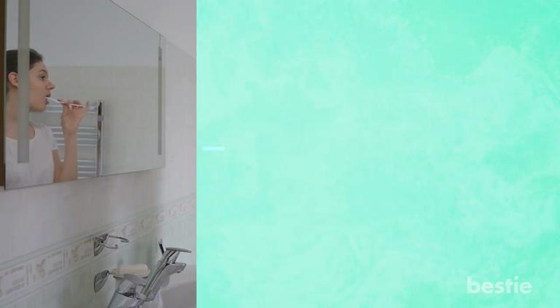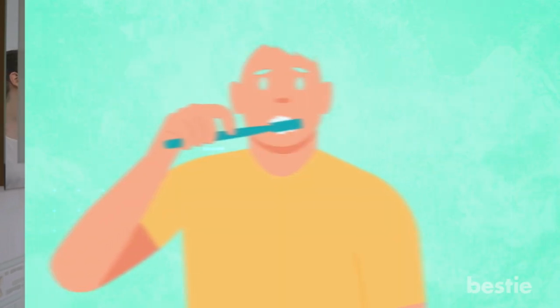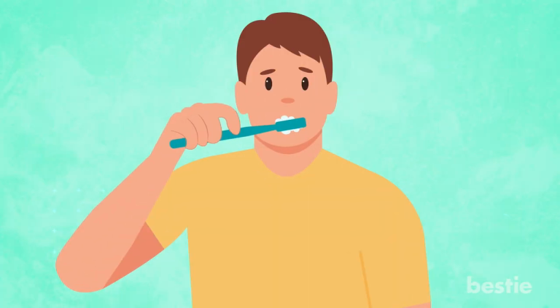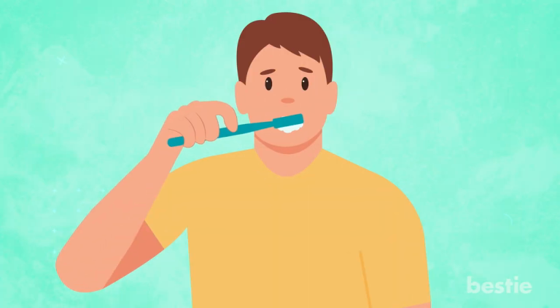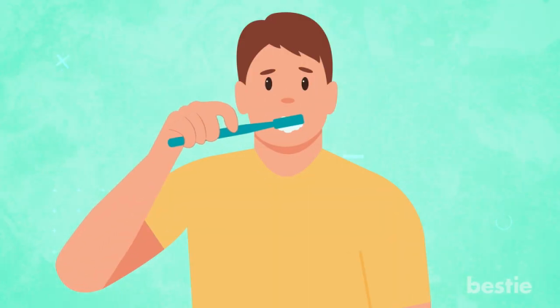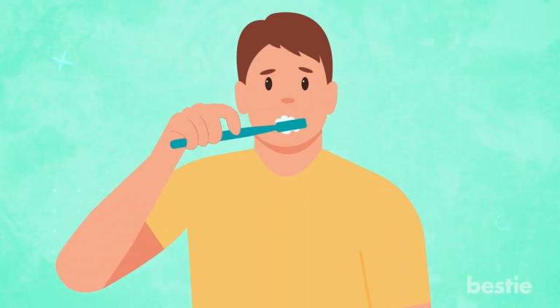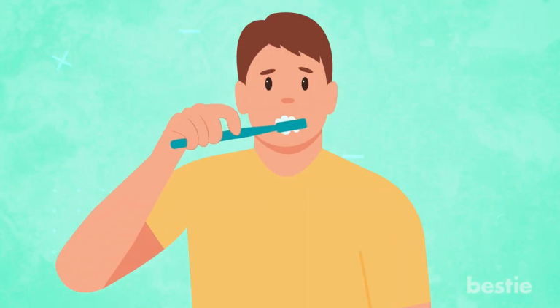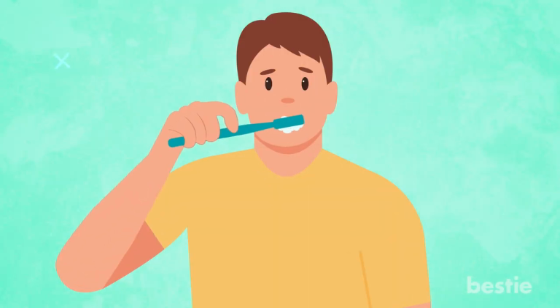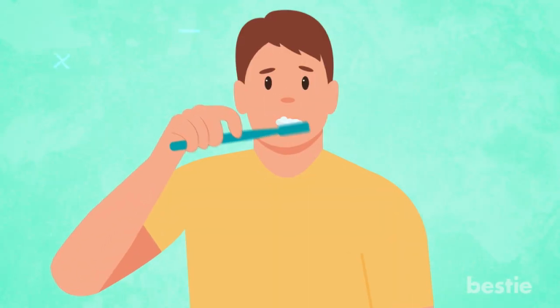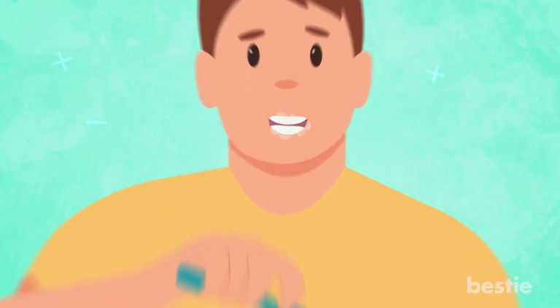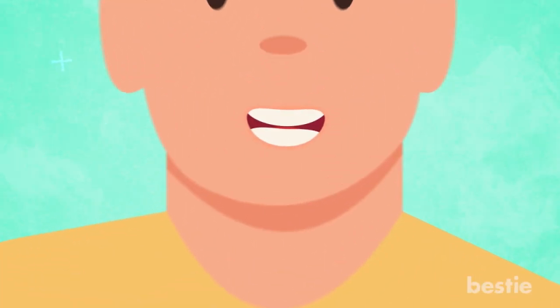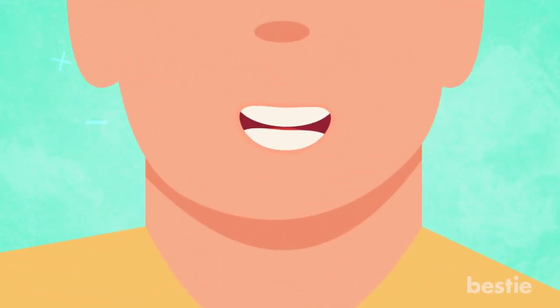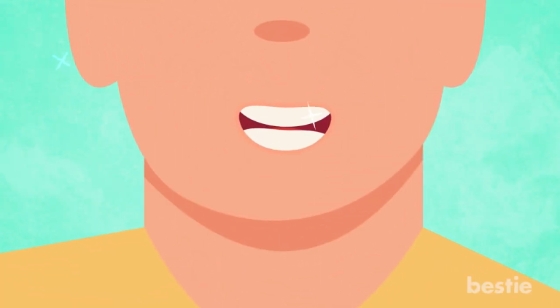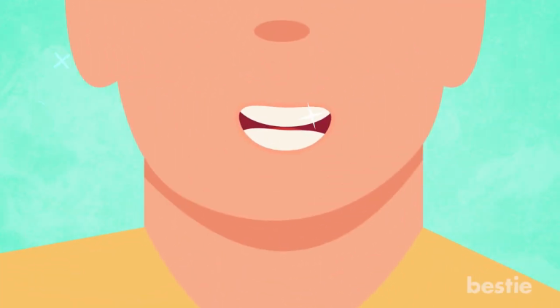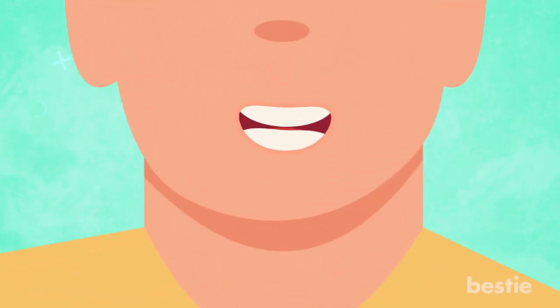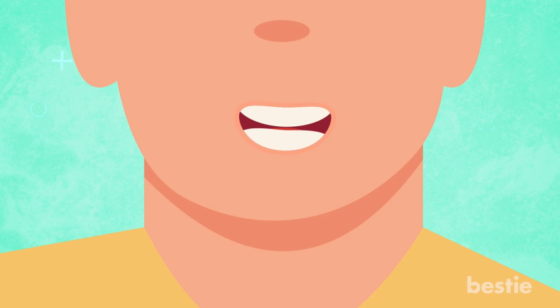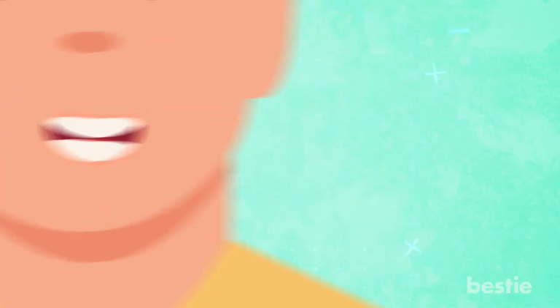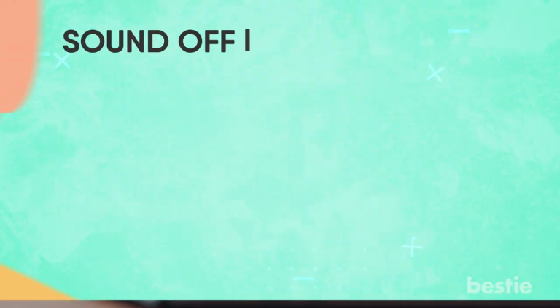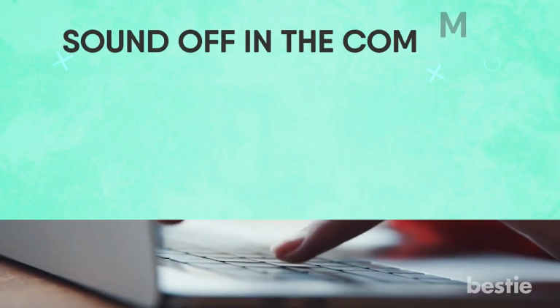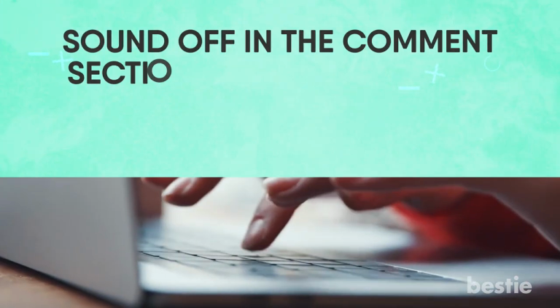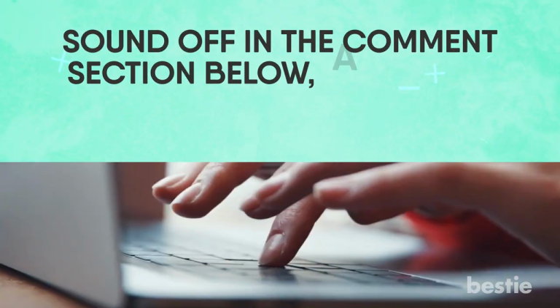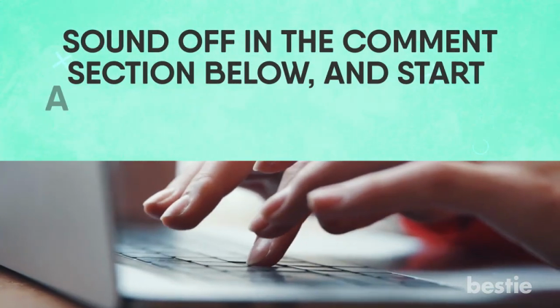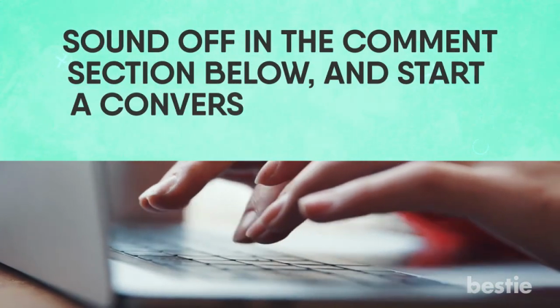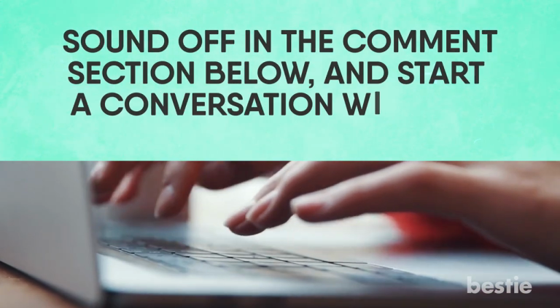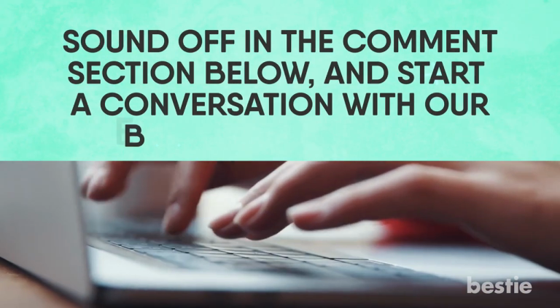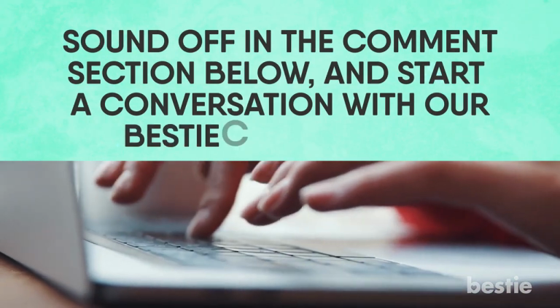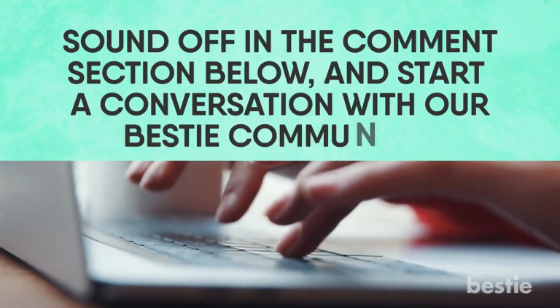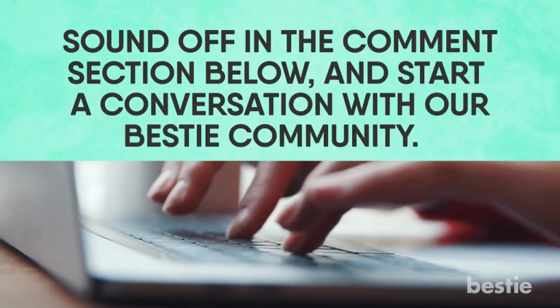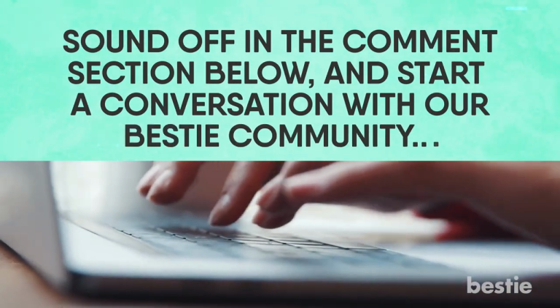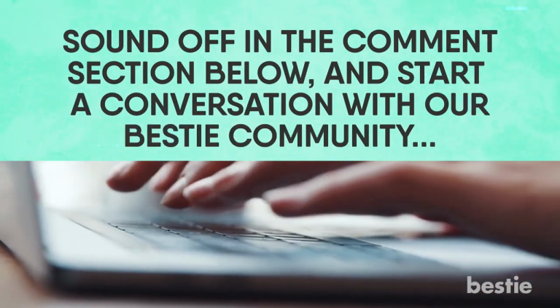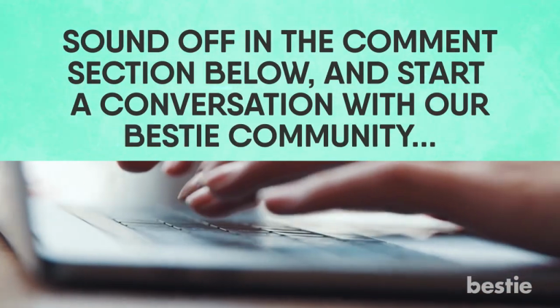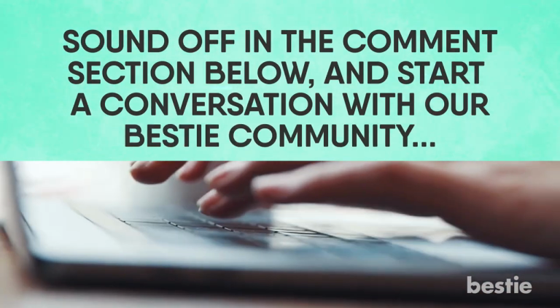Have you ever tried whitening toothpaste? Did you see a difference in the color of your teeth? Sound off in the comments below and start a conversation with our Bestie community.